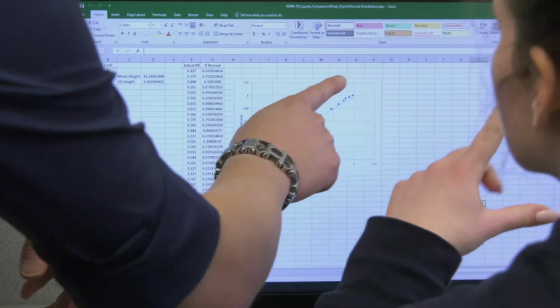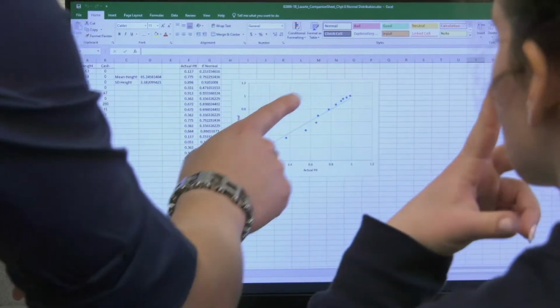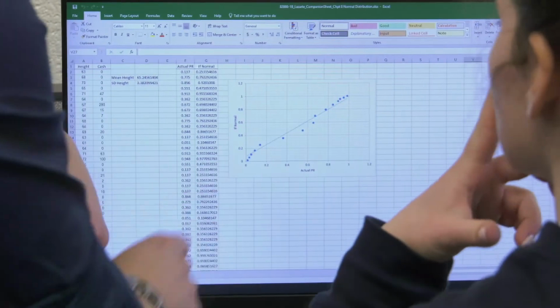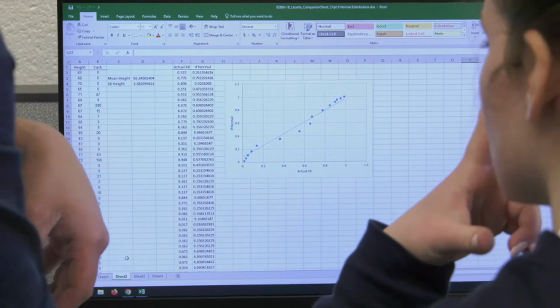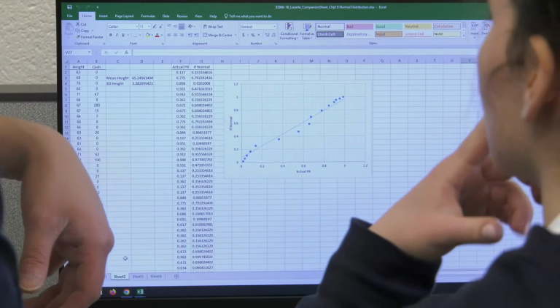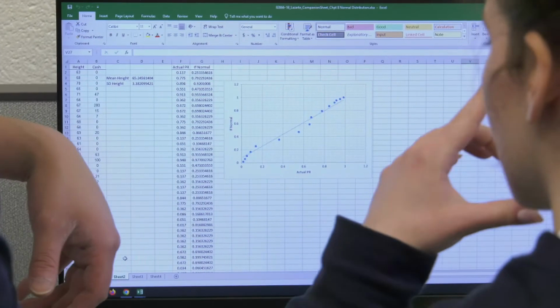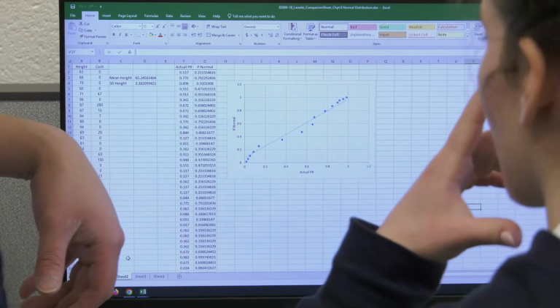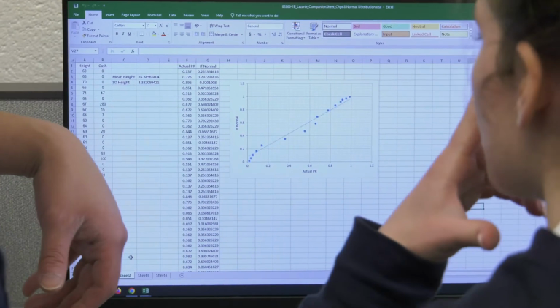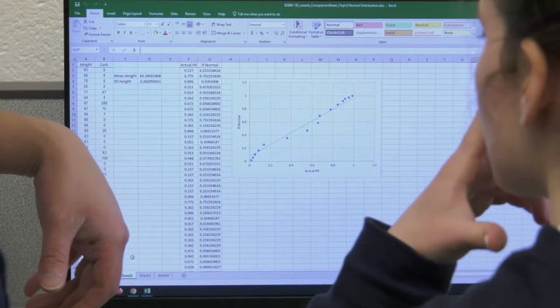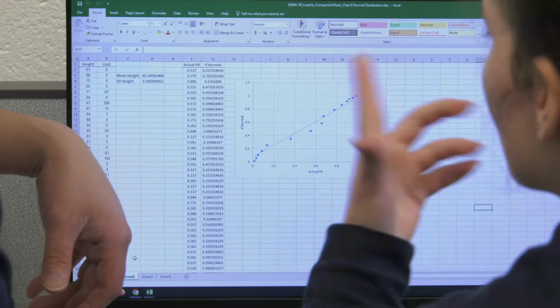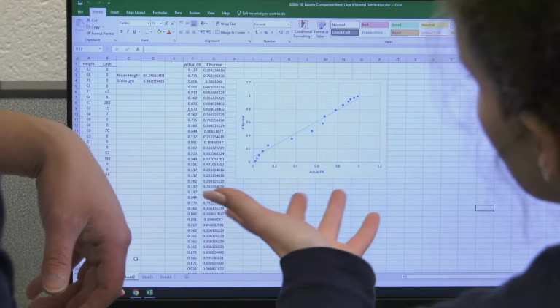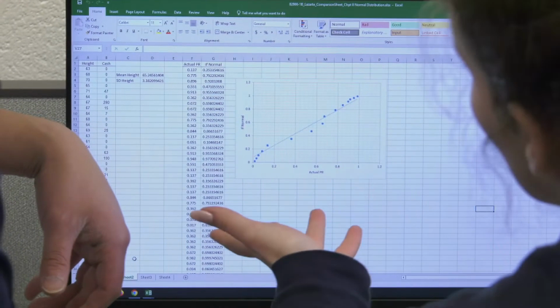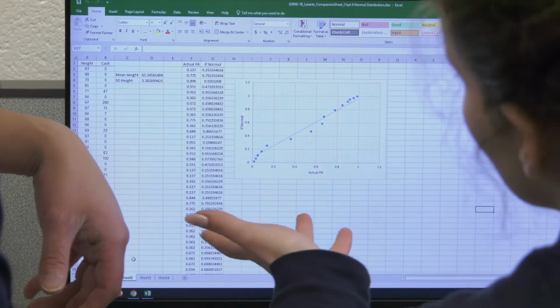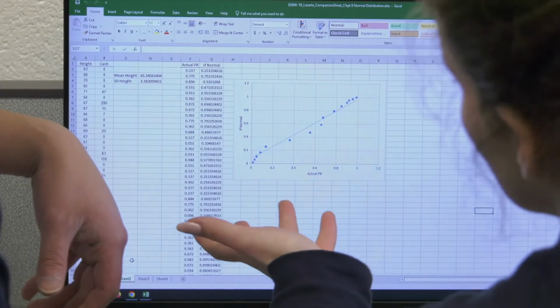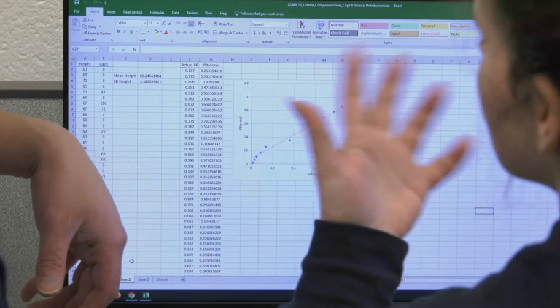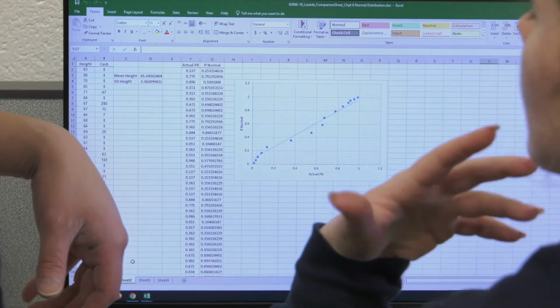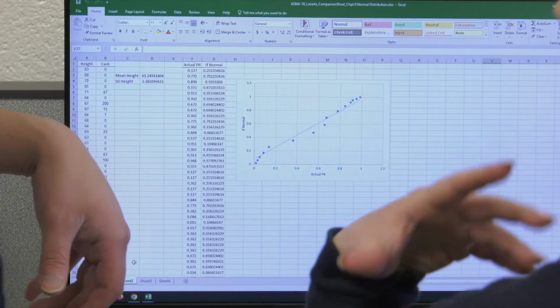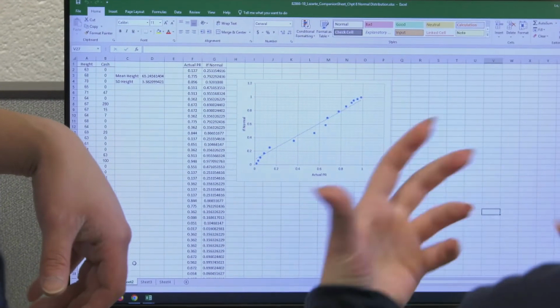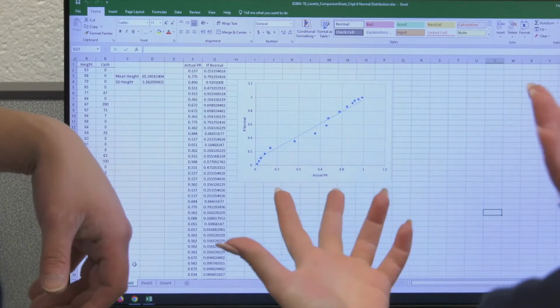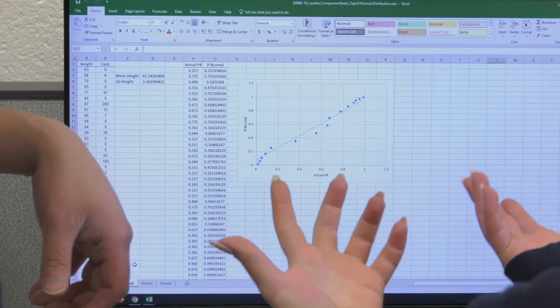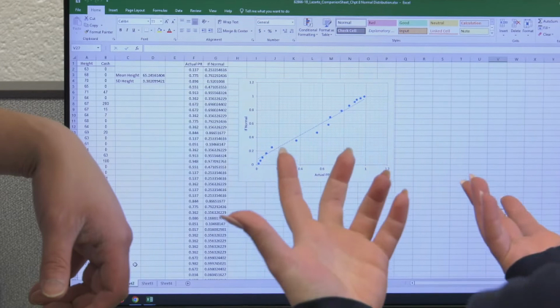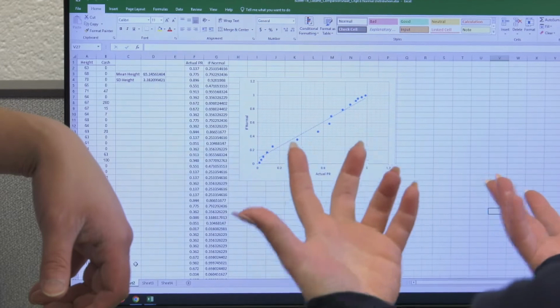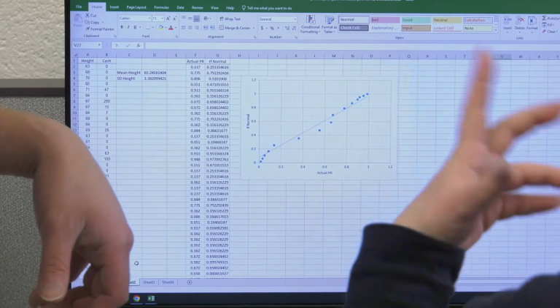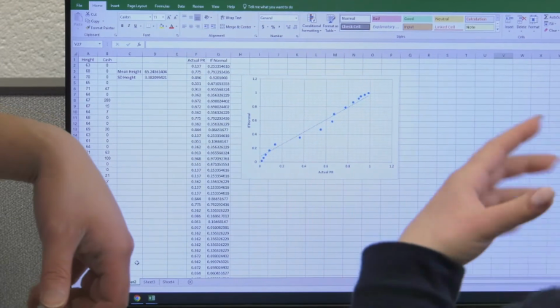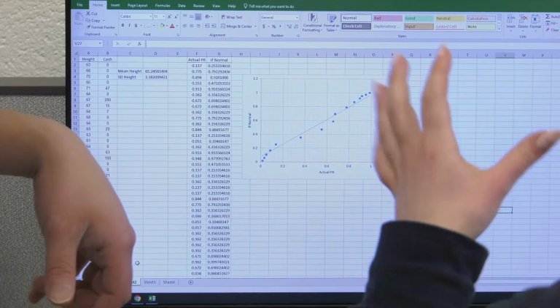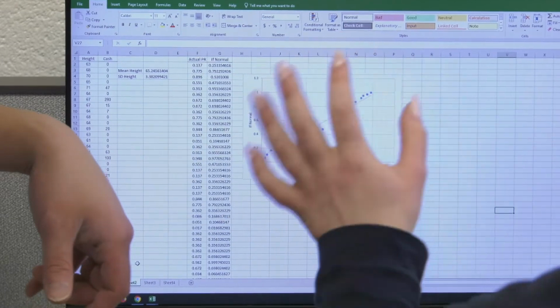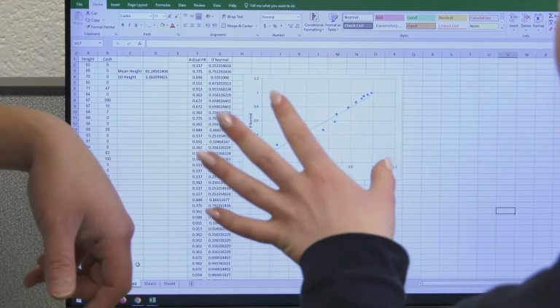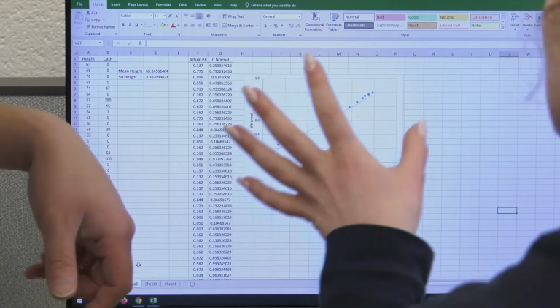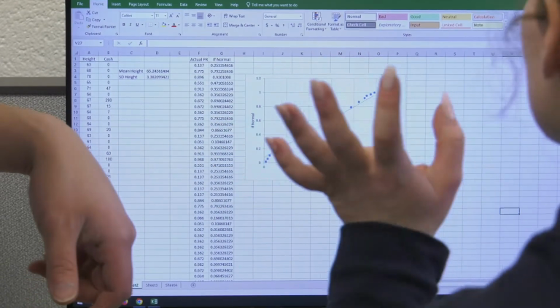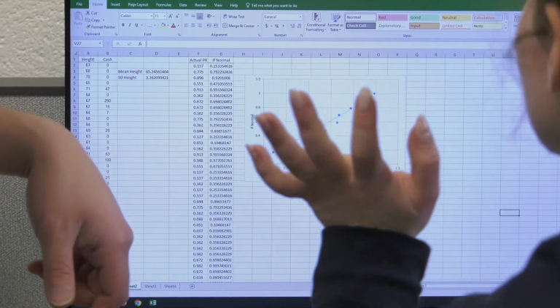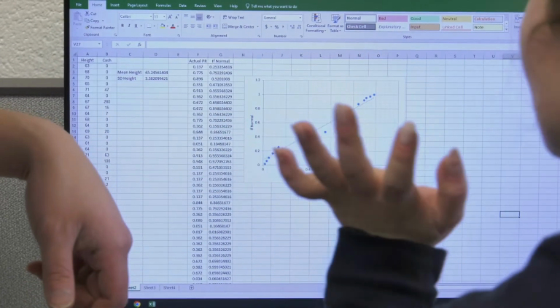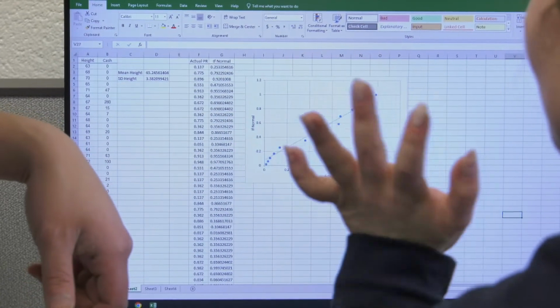This includes displaying frequency data through pivot points, histograms, distribution tables, and much more.